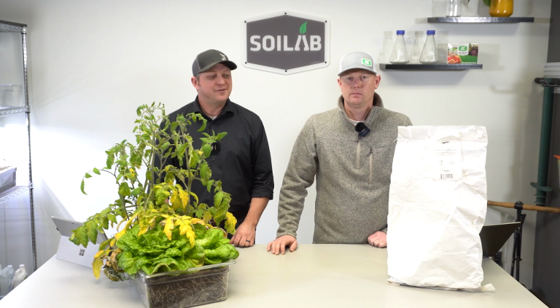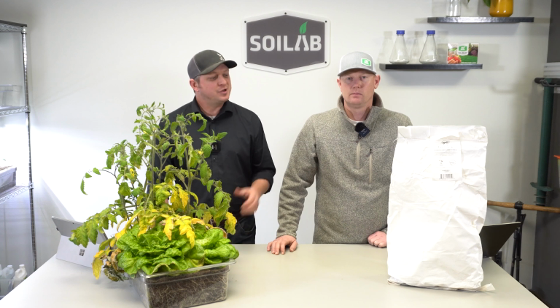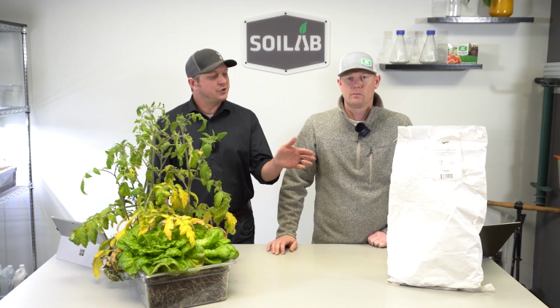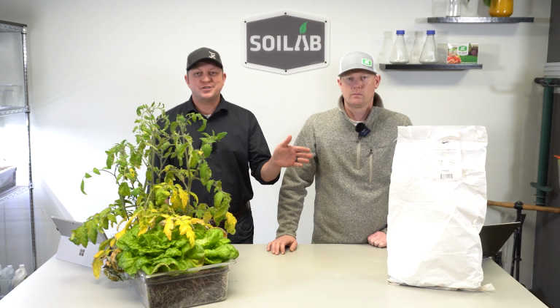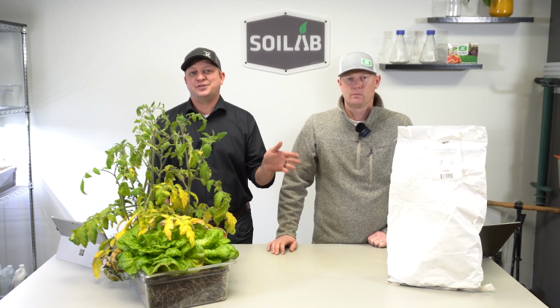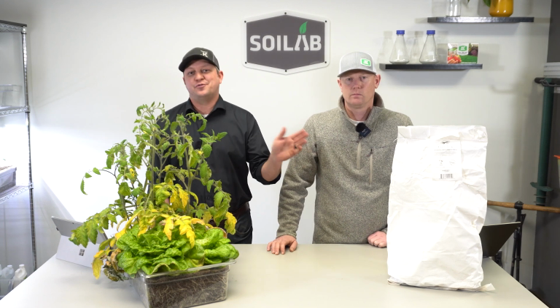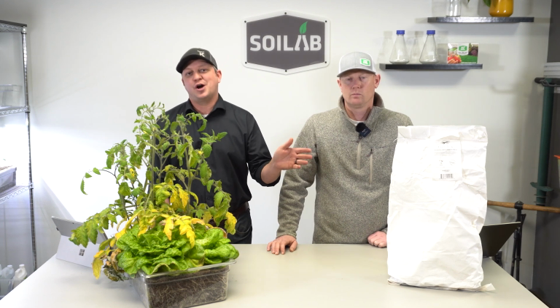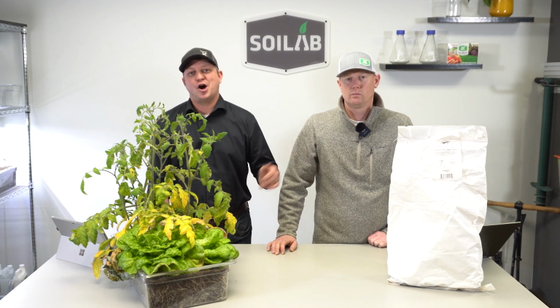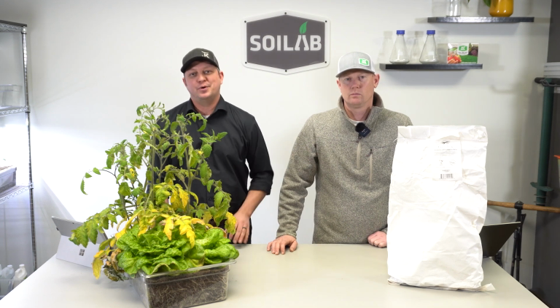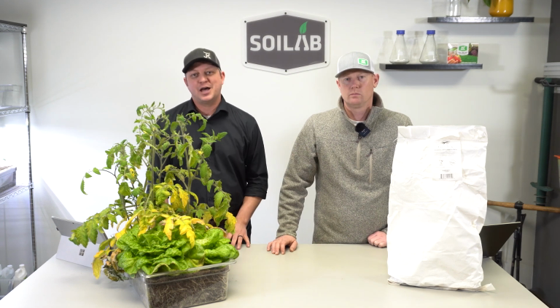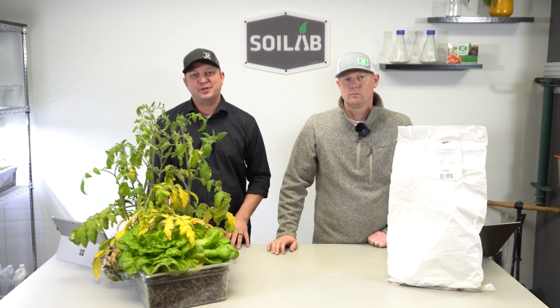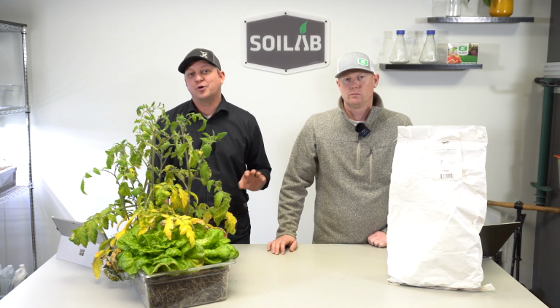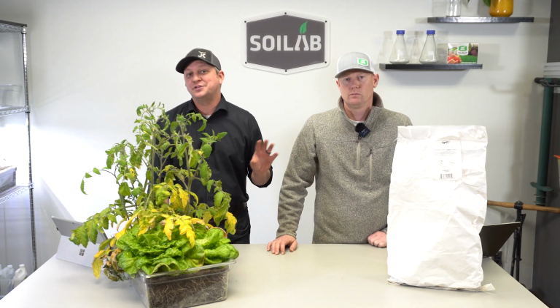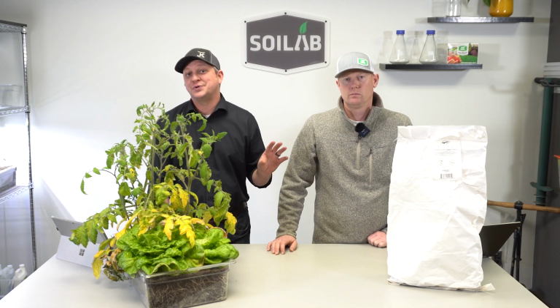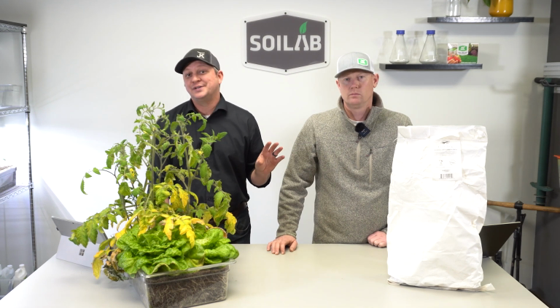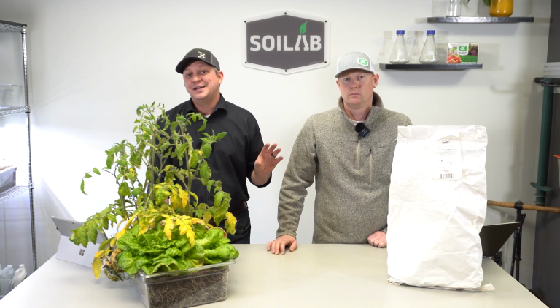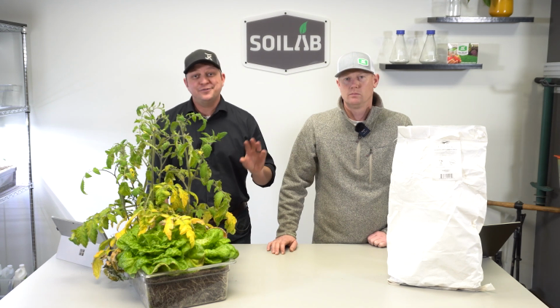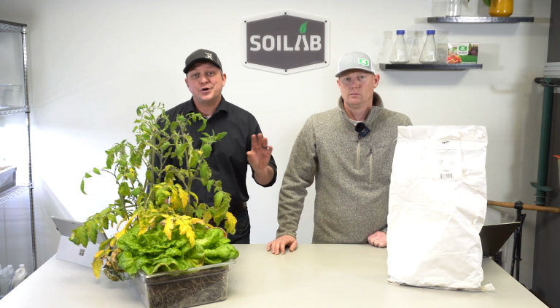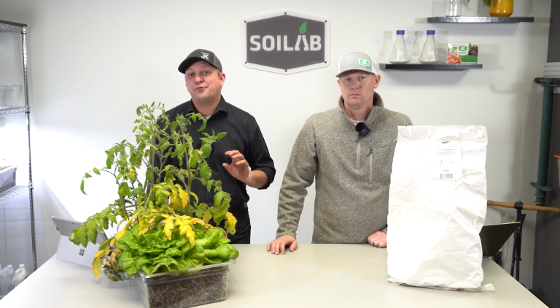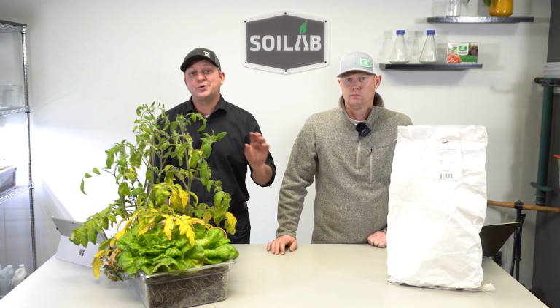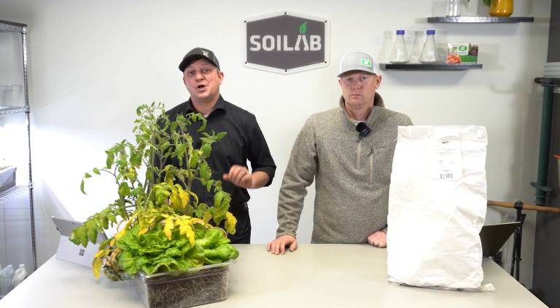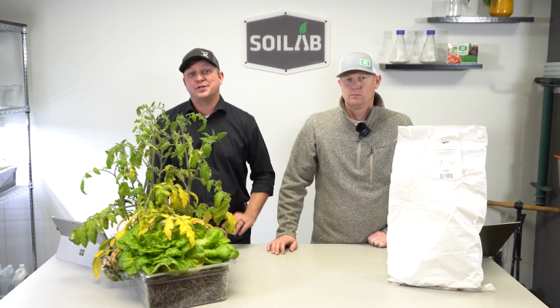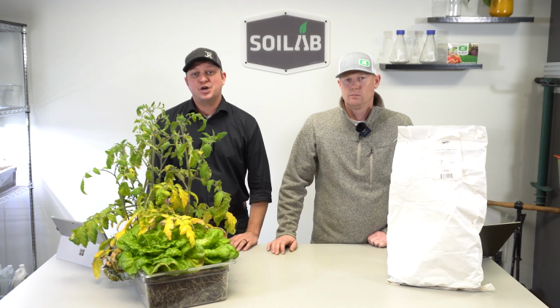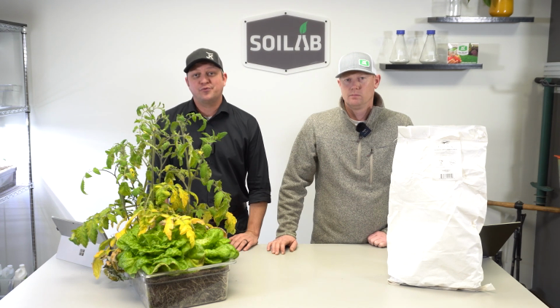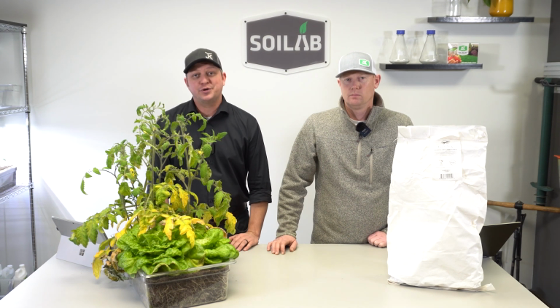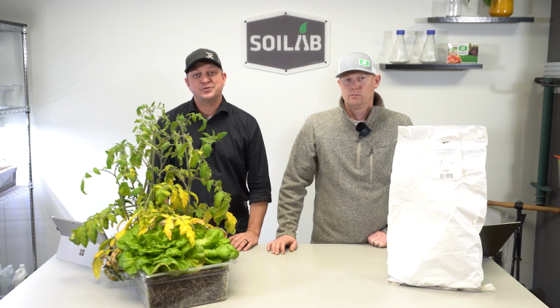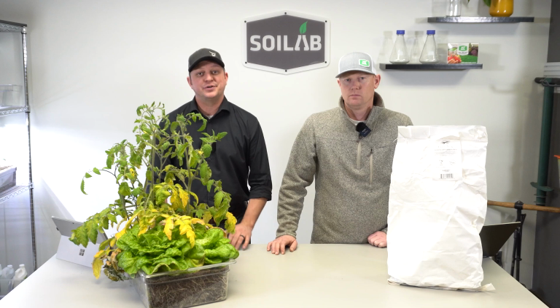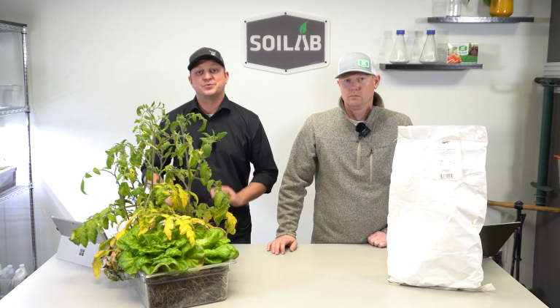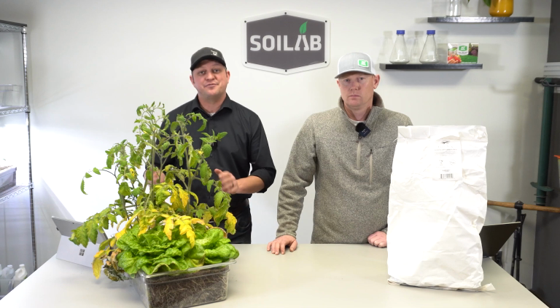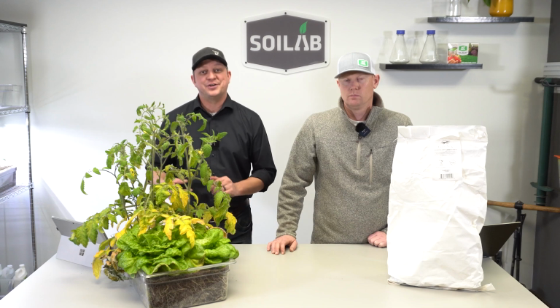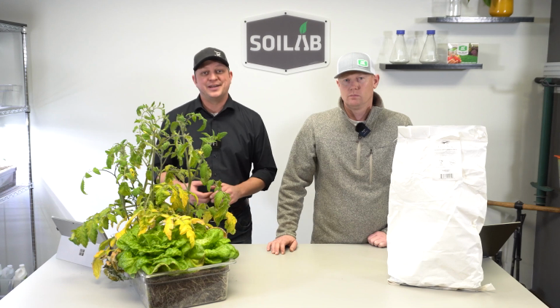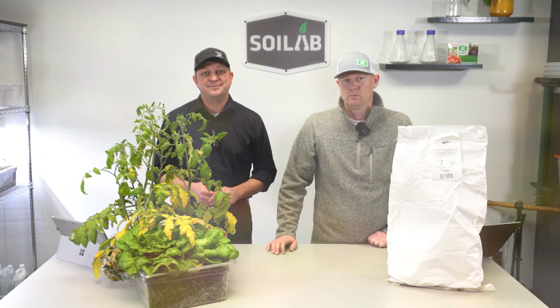Have you been curious about the Vermont Compost Company Fort V Soil? If so, follow us along in the Snow Before You Grow series as we evaluate it.